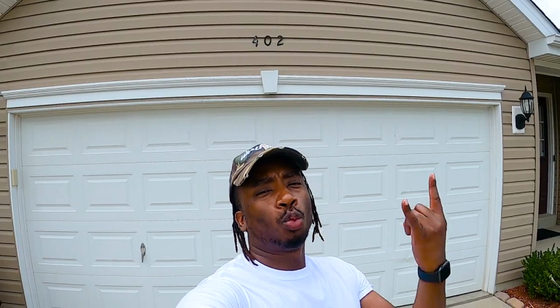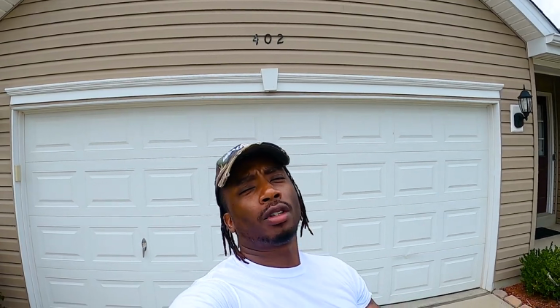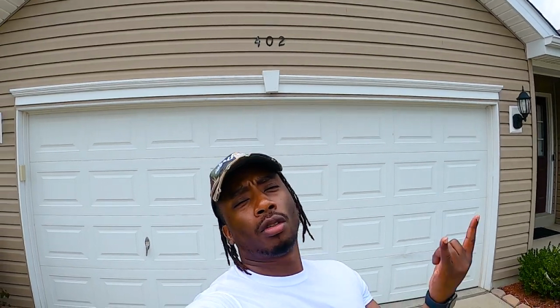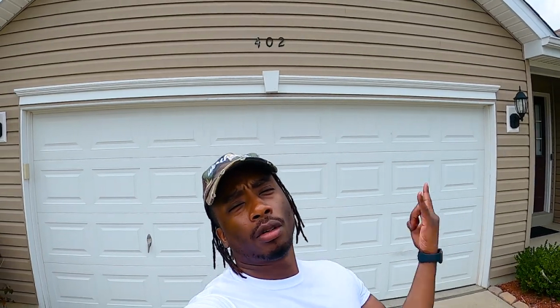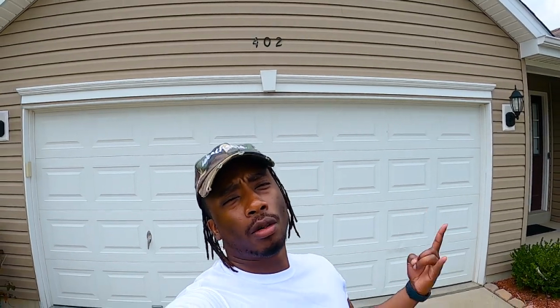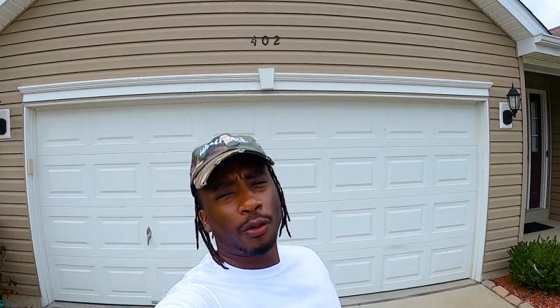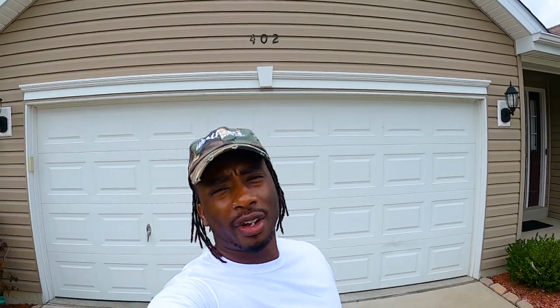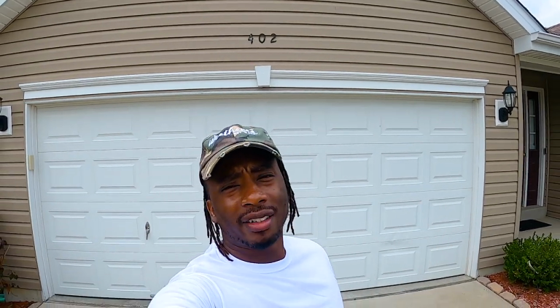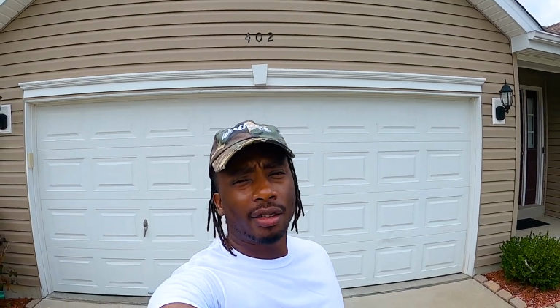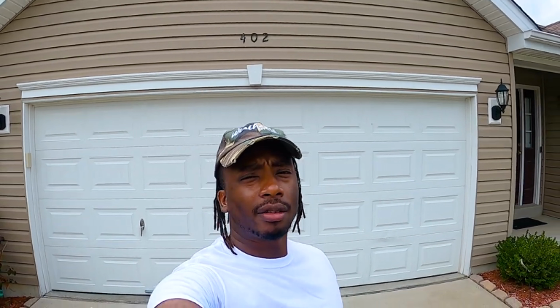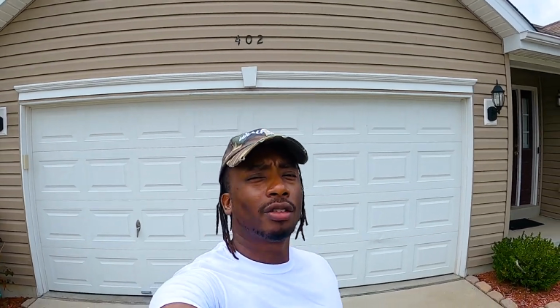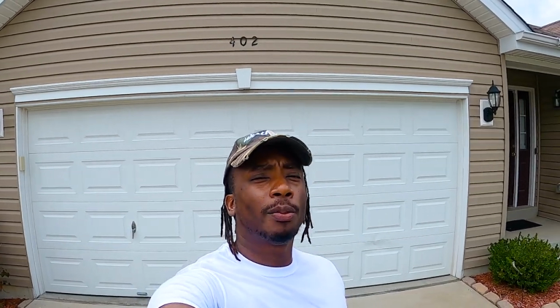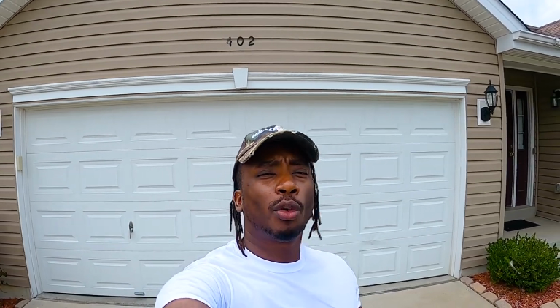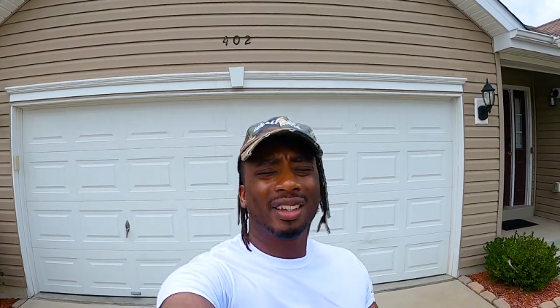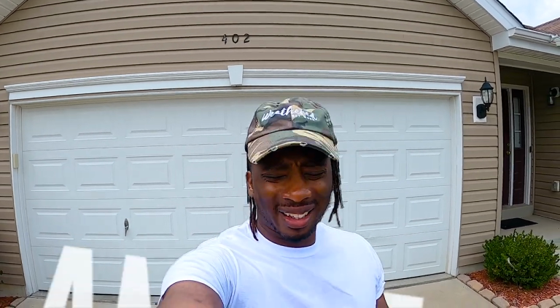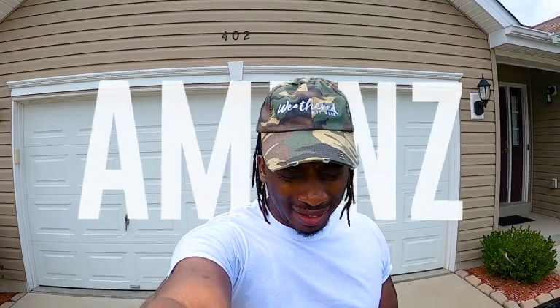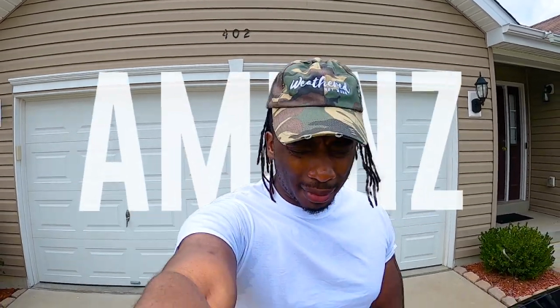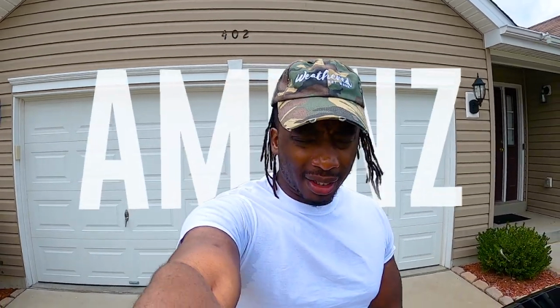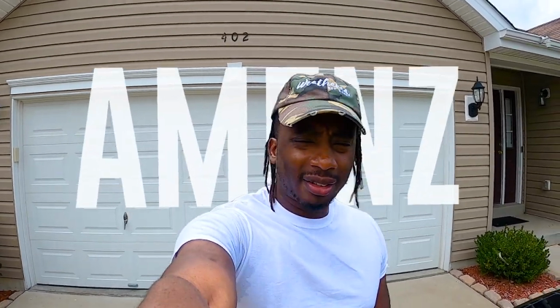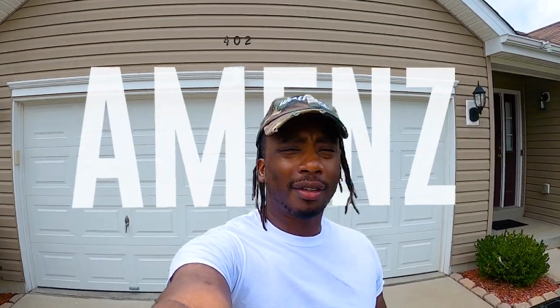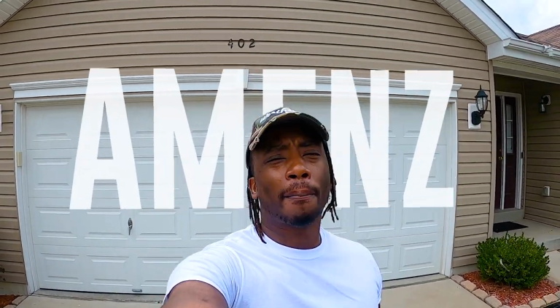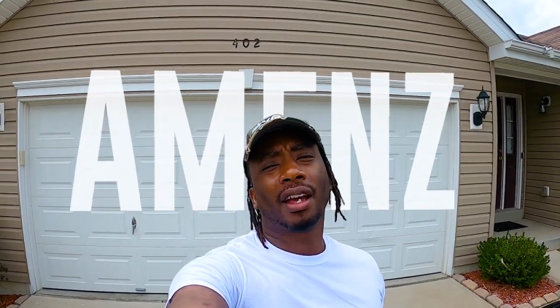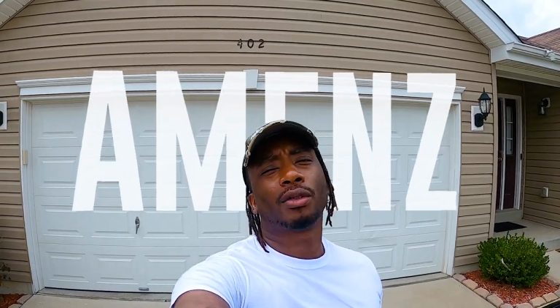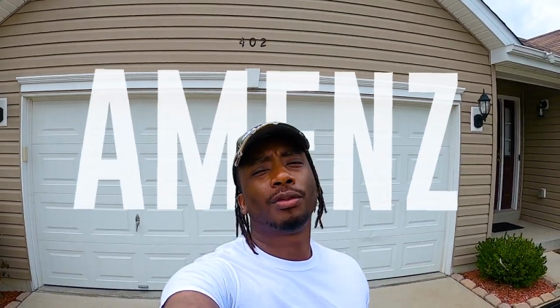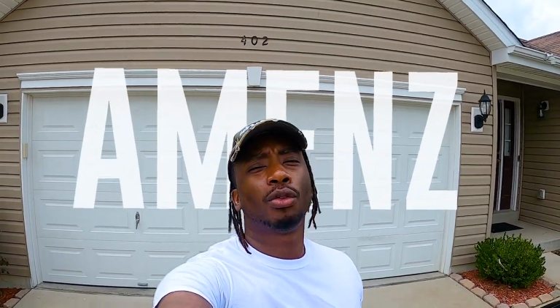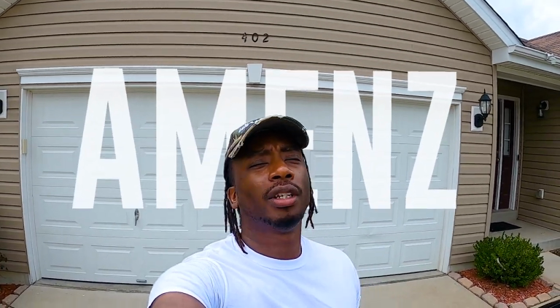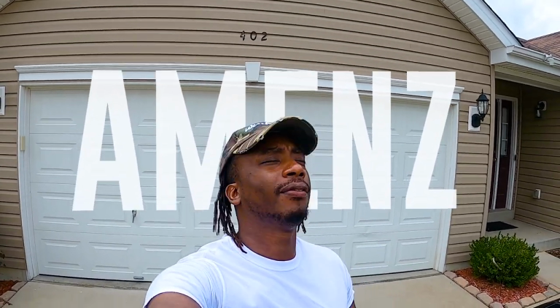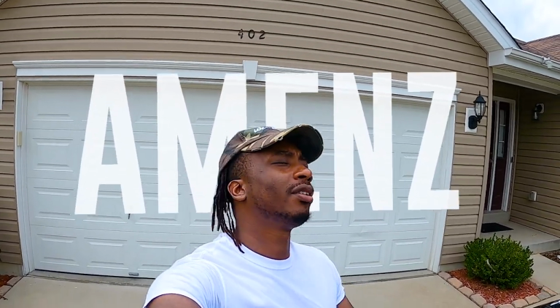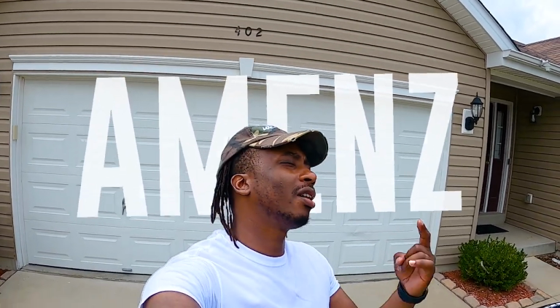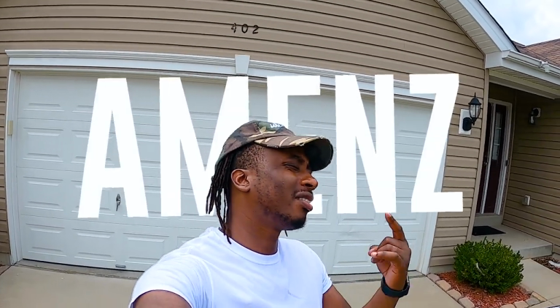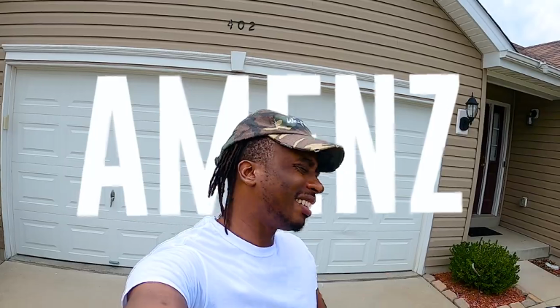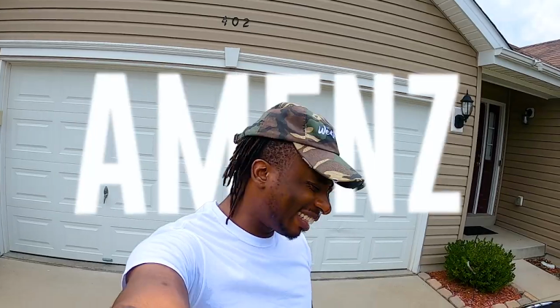What's going on Fire Nation? It's your boy A-Mens back with some new heat for y'all today.